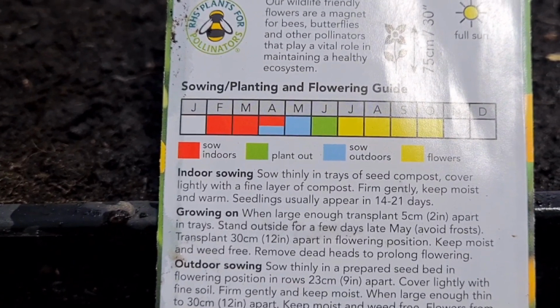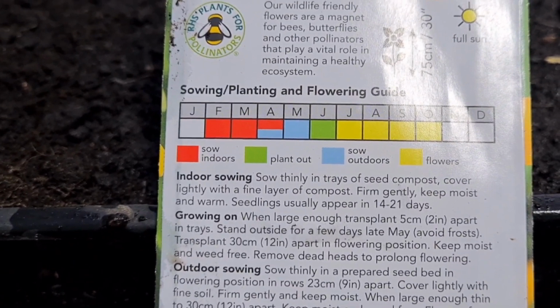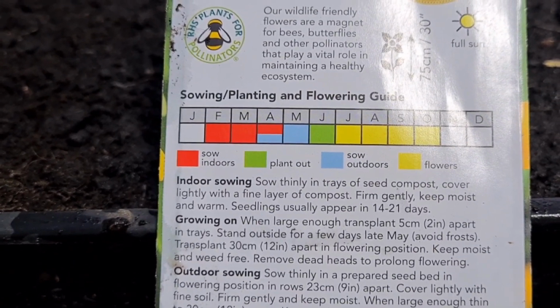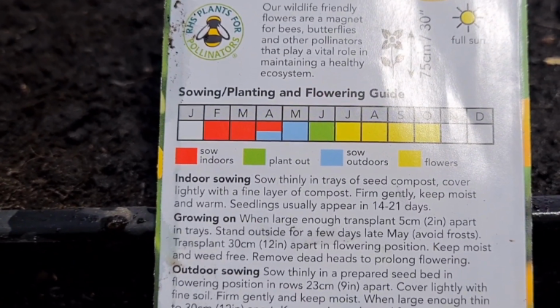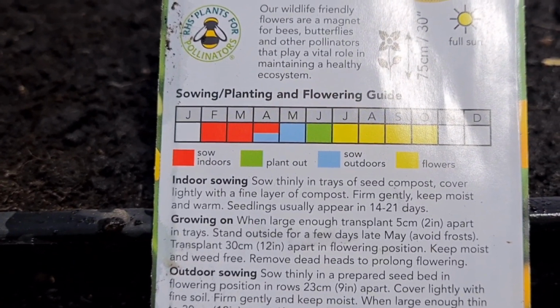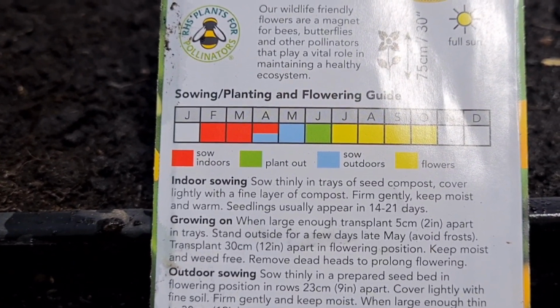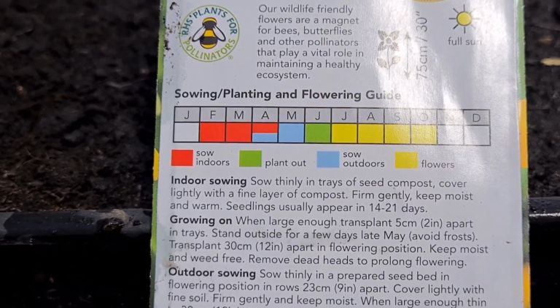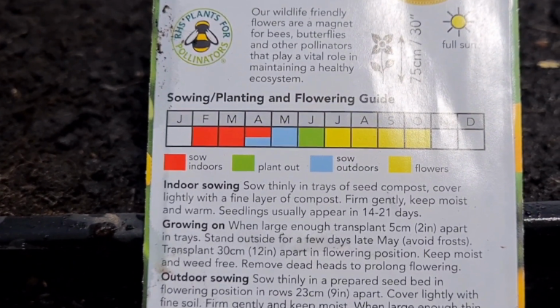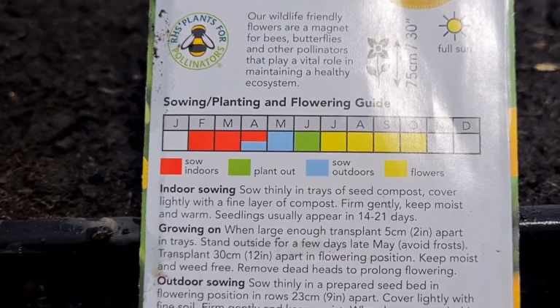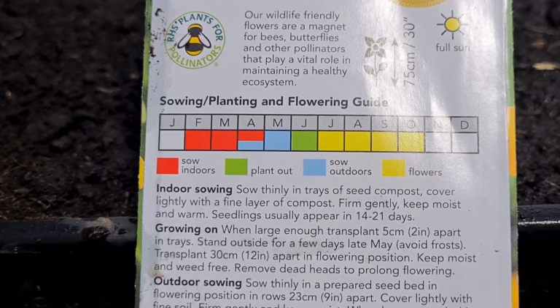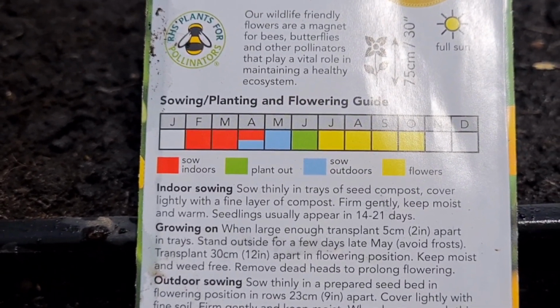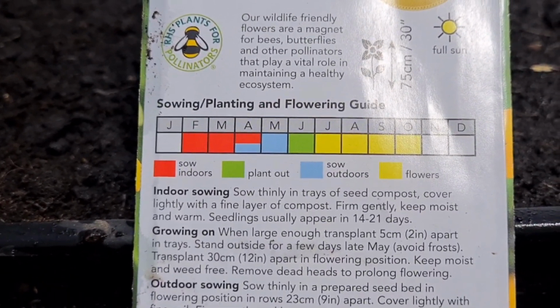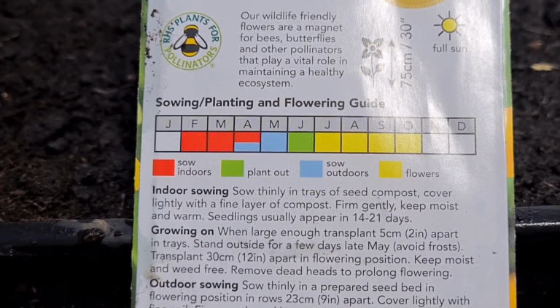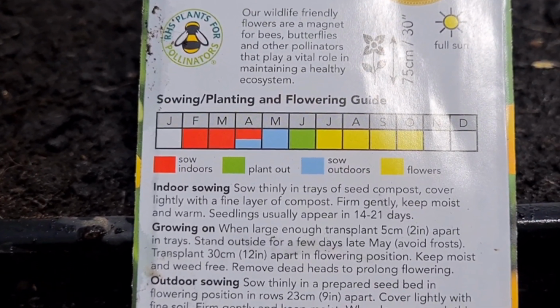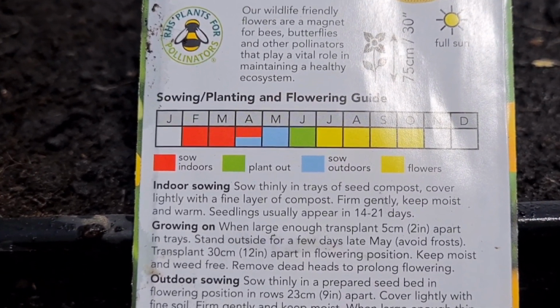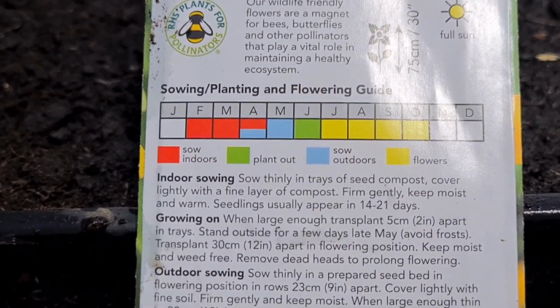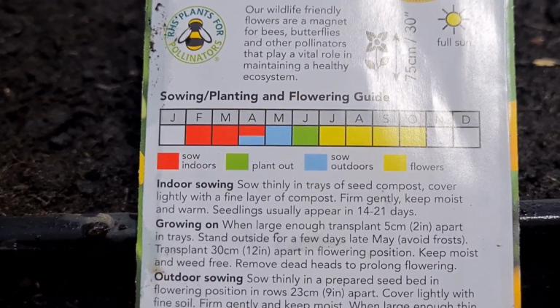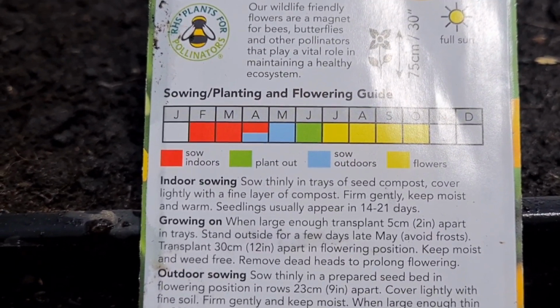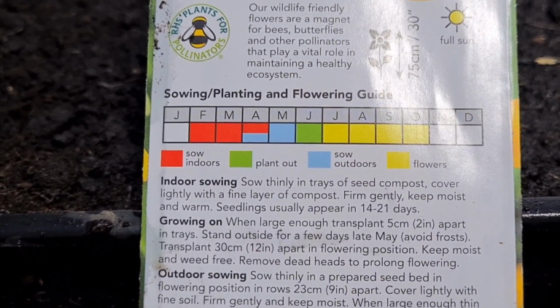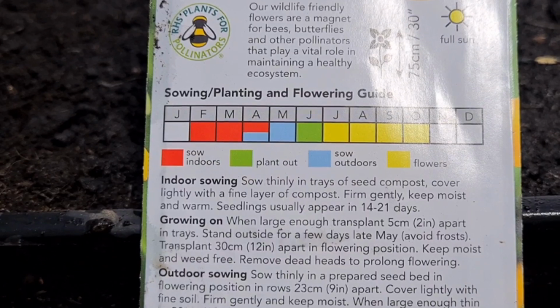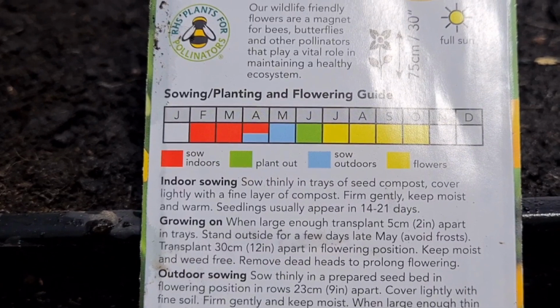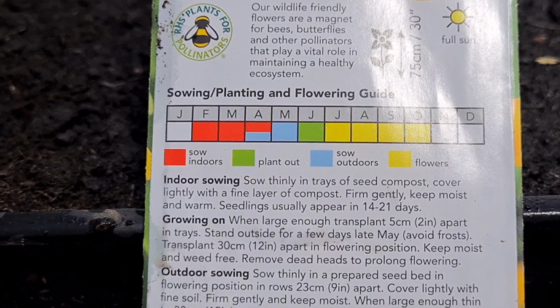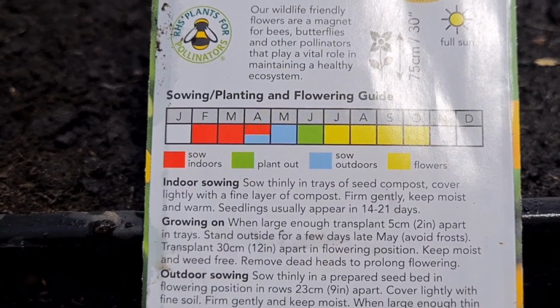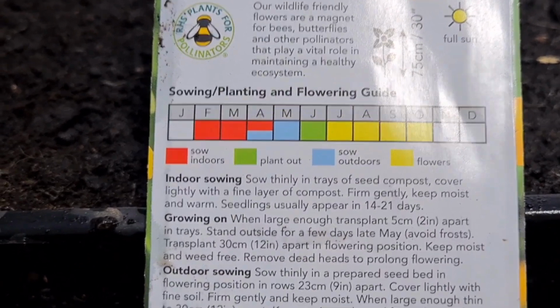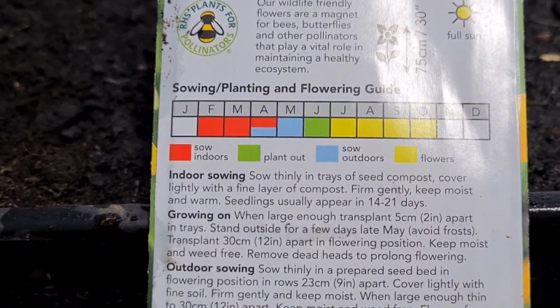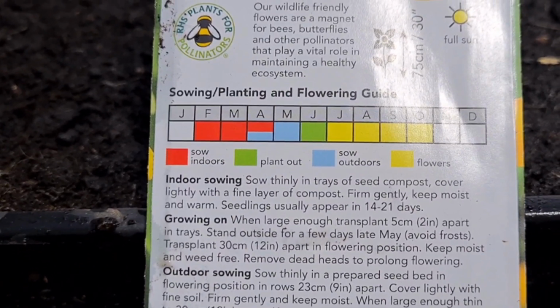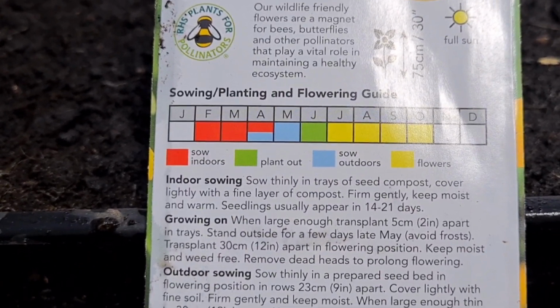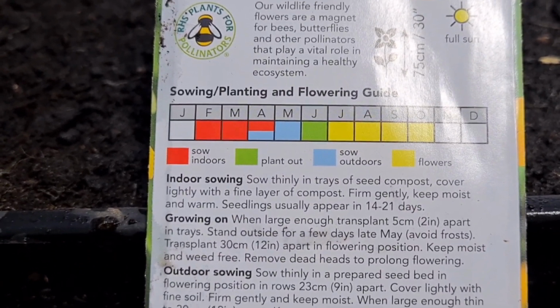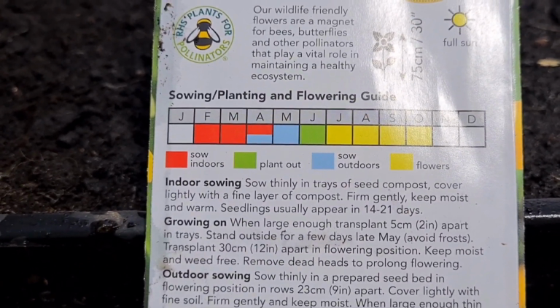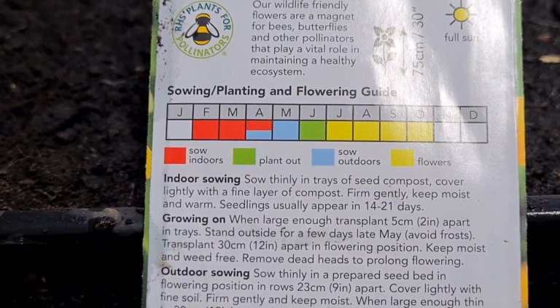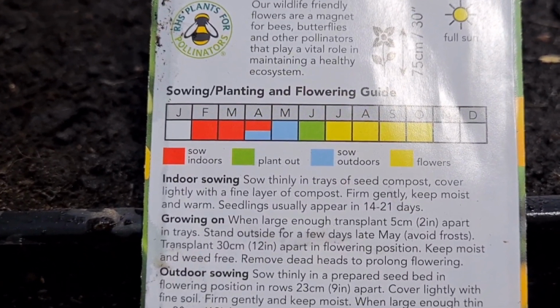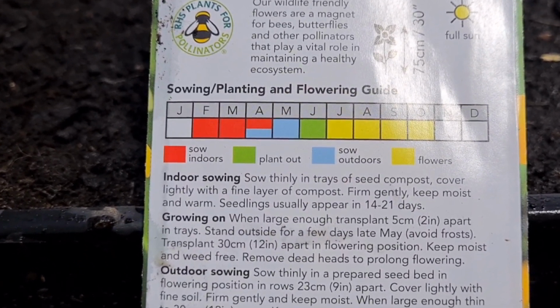It says: sow indoors February, March, April; sow outdoors April and May; plant out June; flowers July, August, September, October.